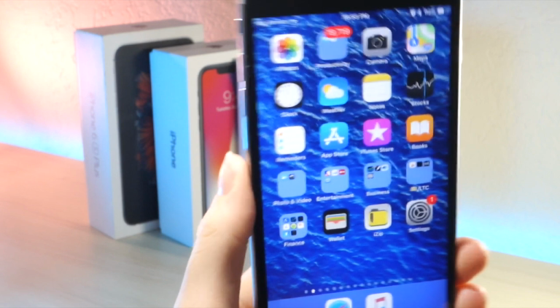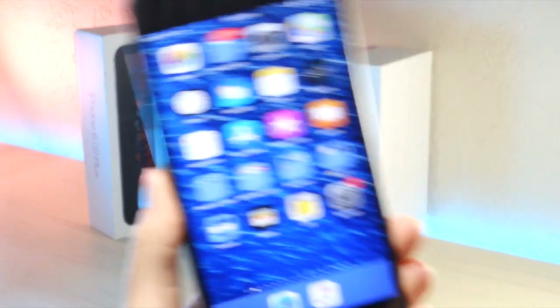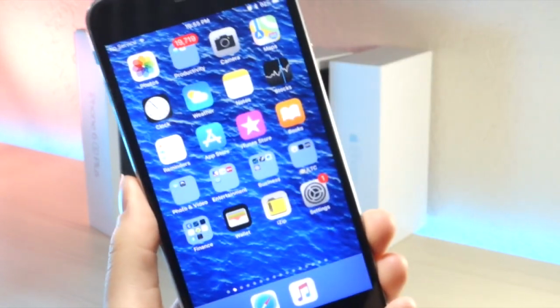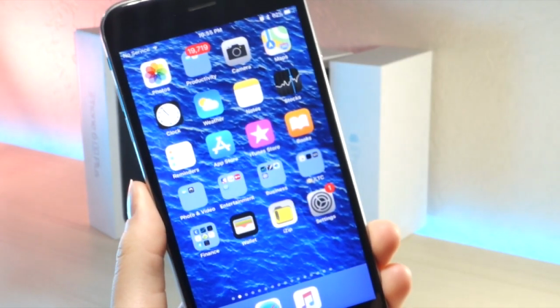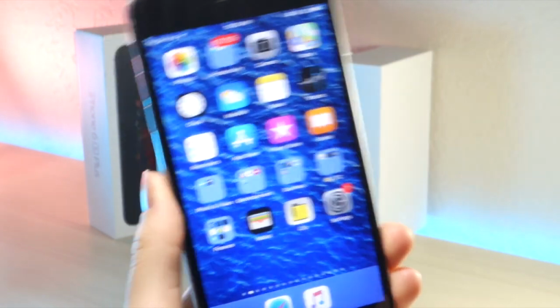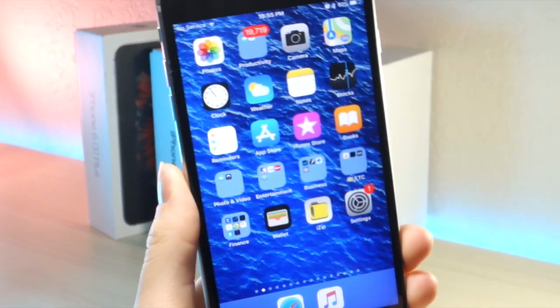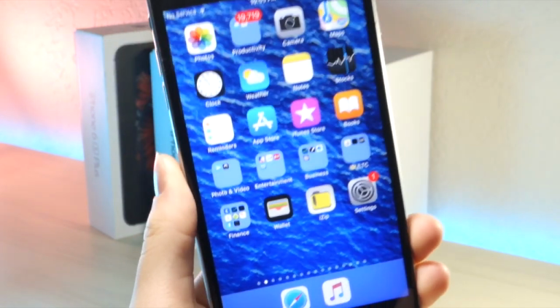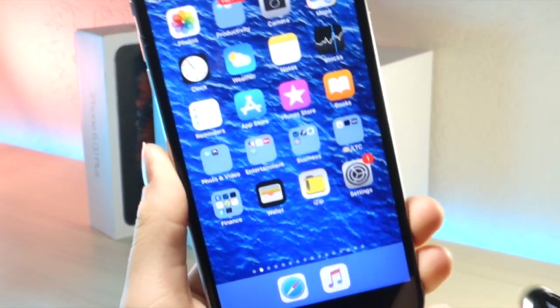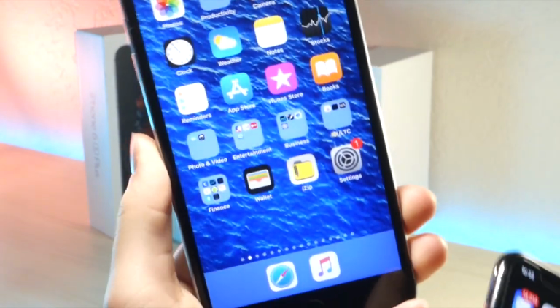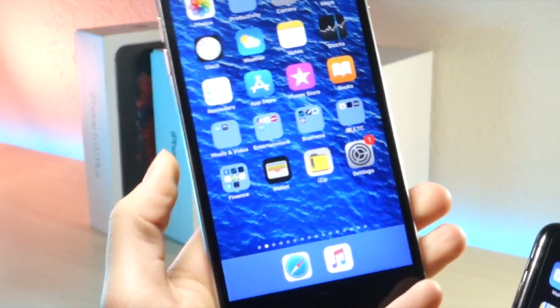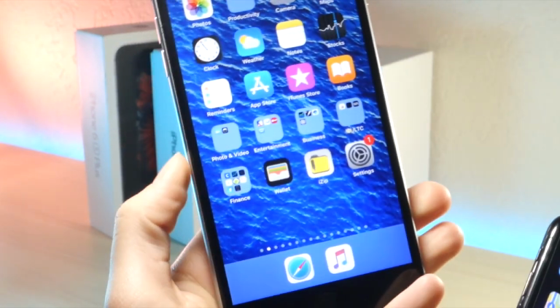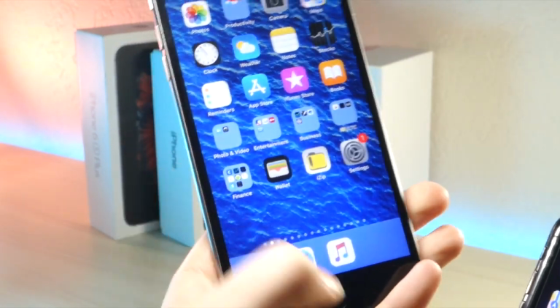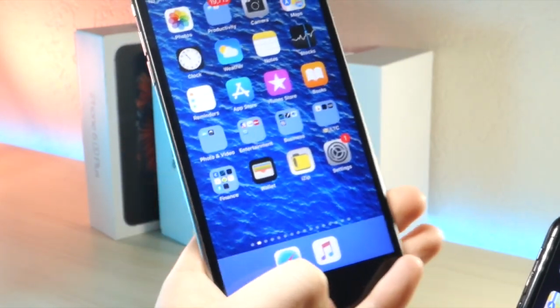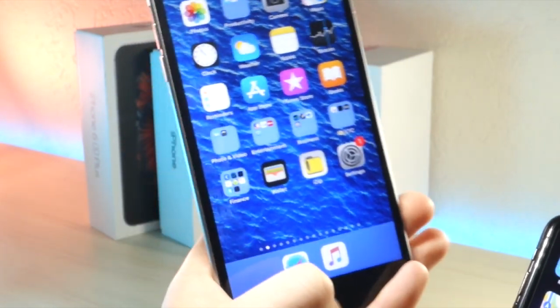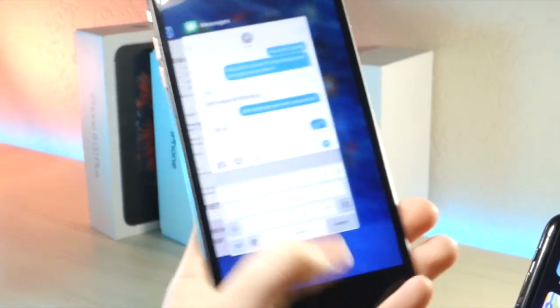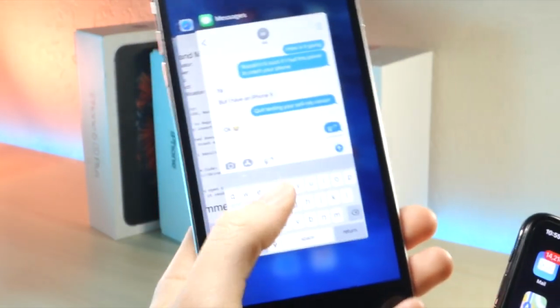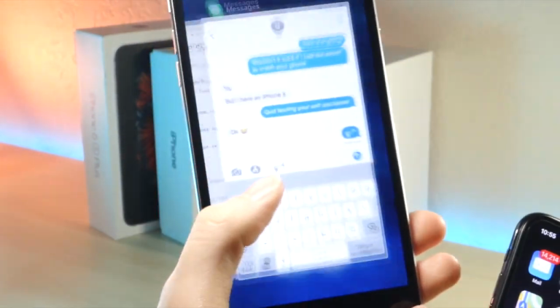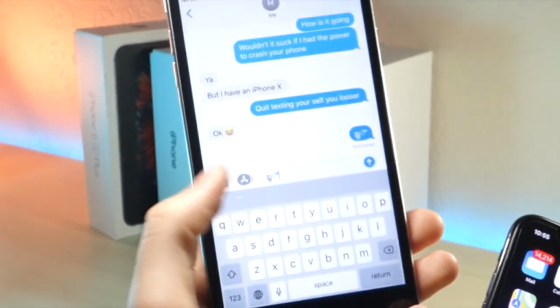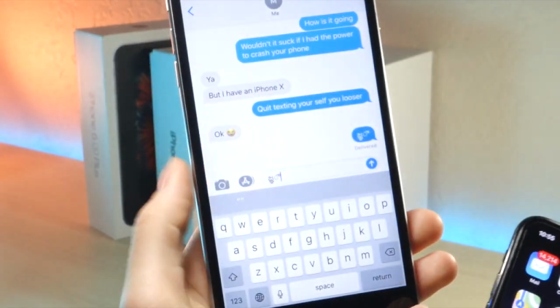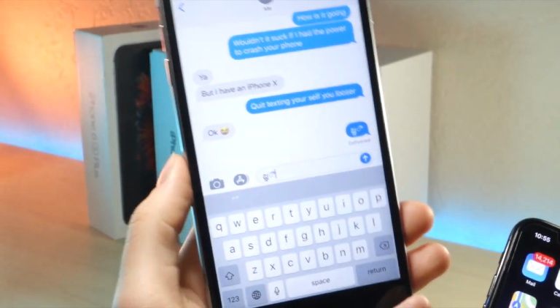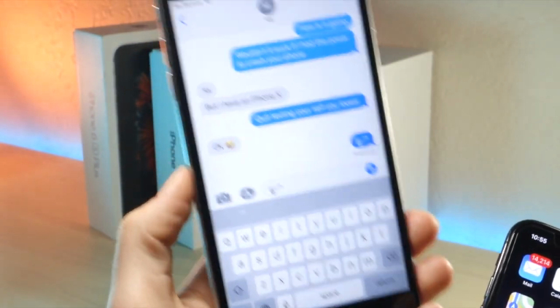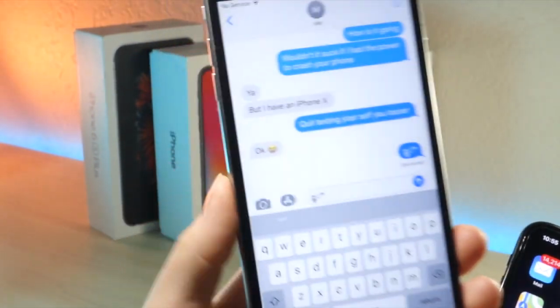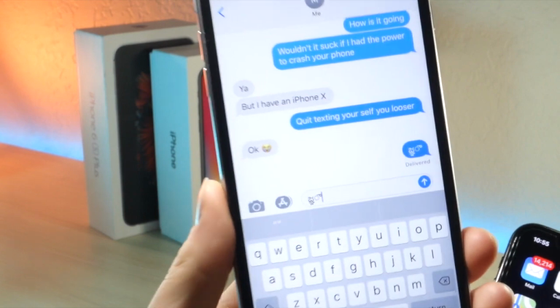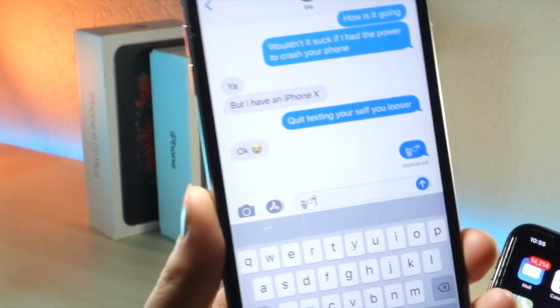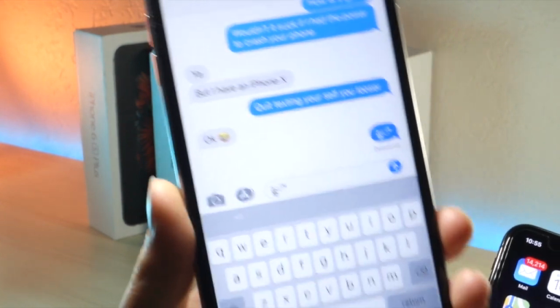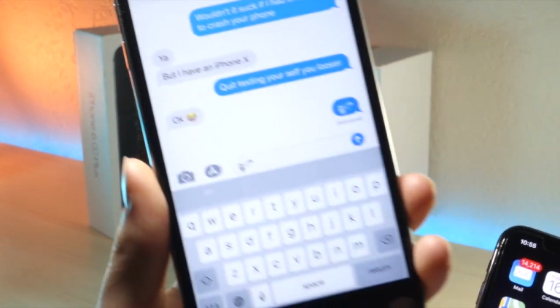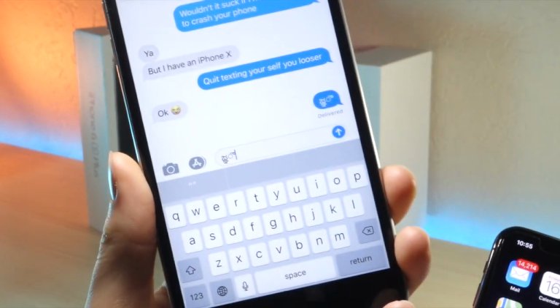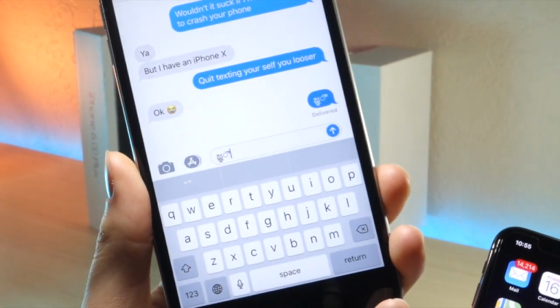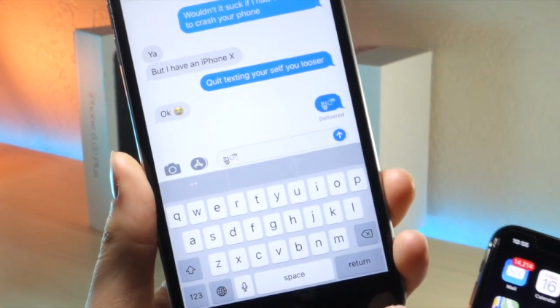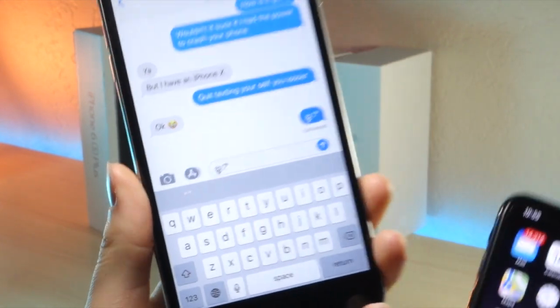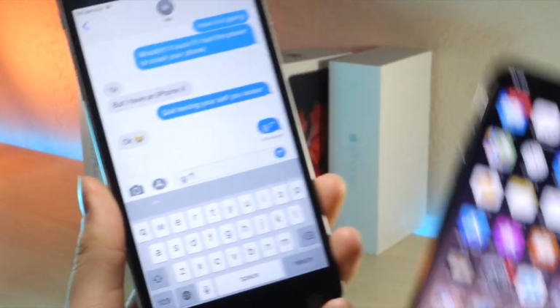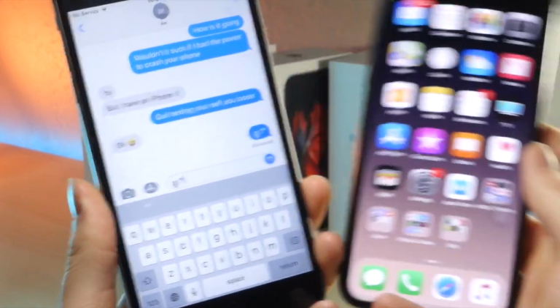What's up everyone, this is LaliTagasTech, and today I'm going to be showing you how you can fix your iPhone if someone sends you that destructive text in iMessage. Let's get started.